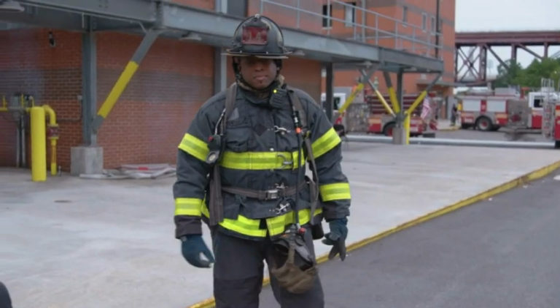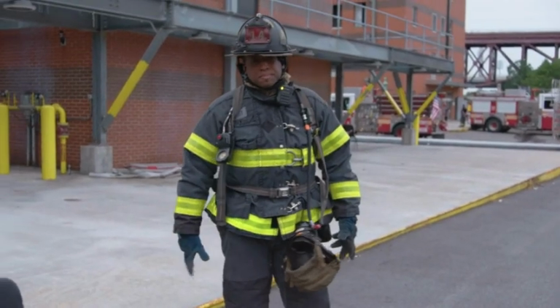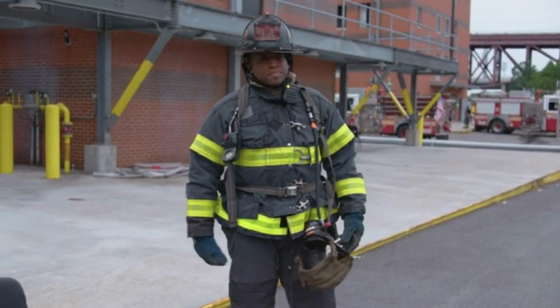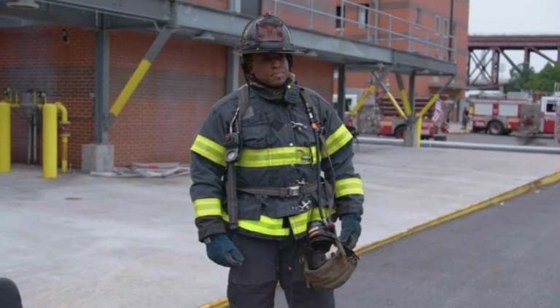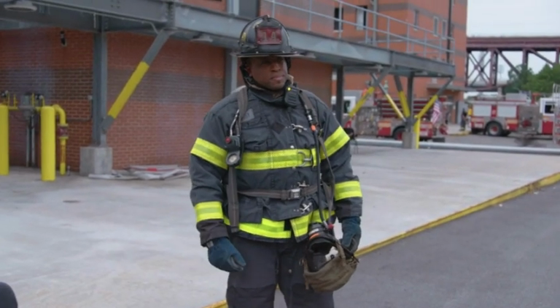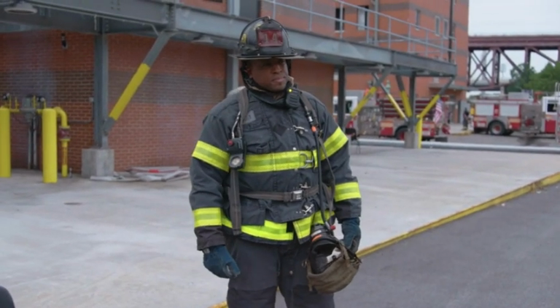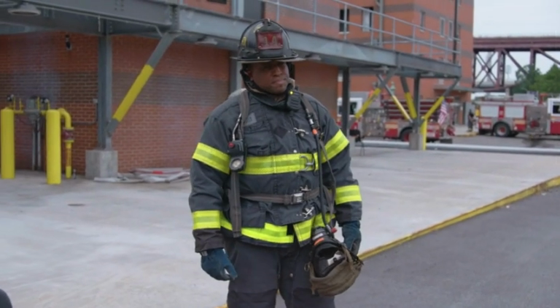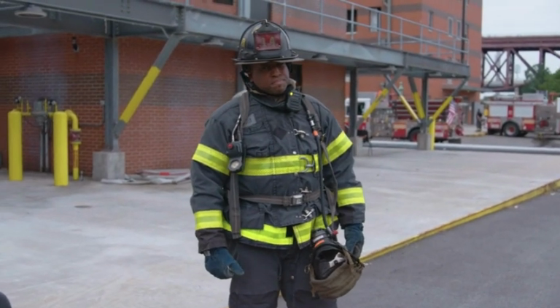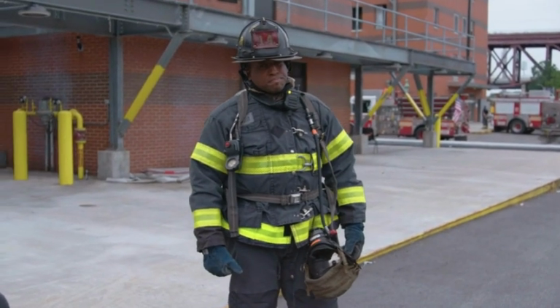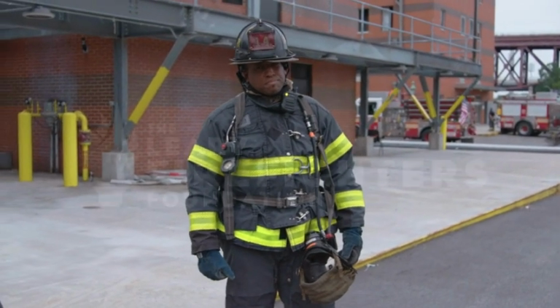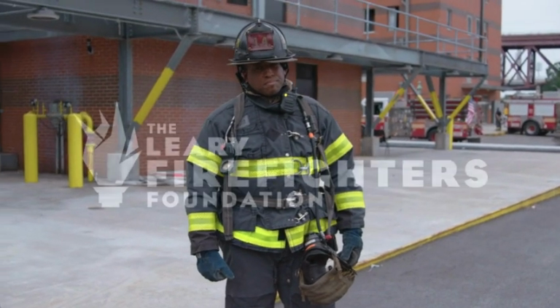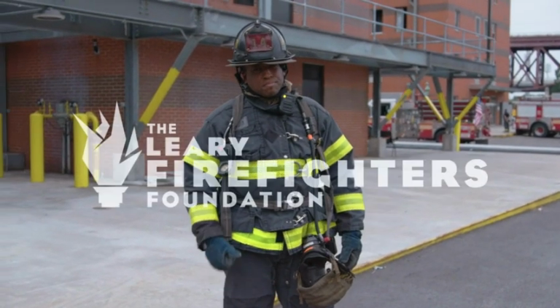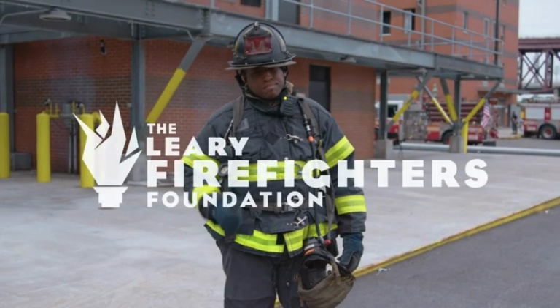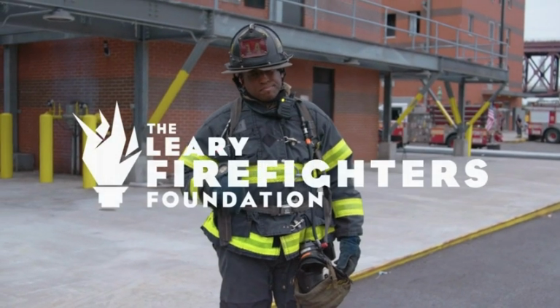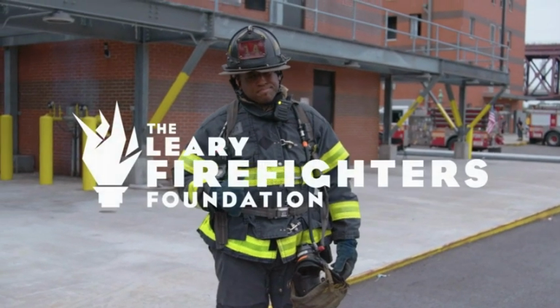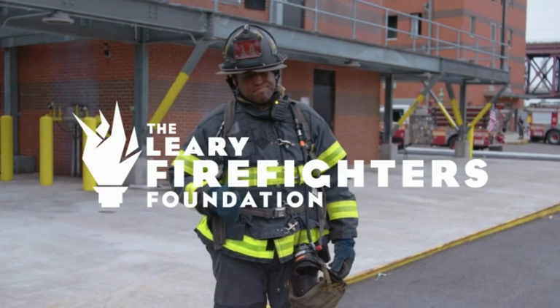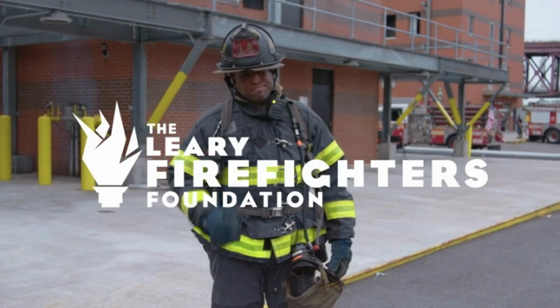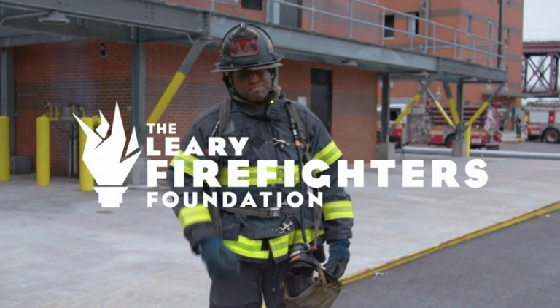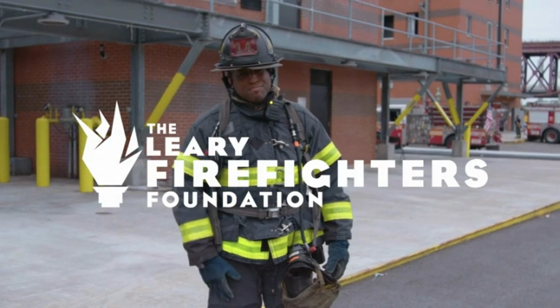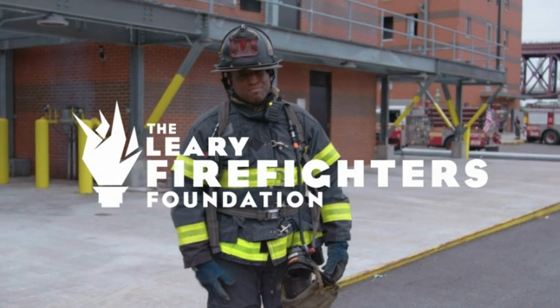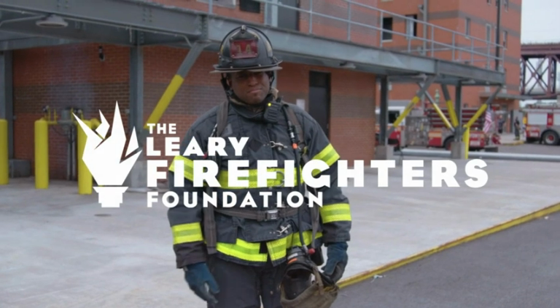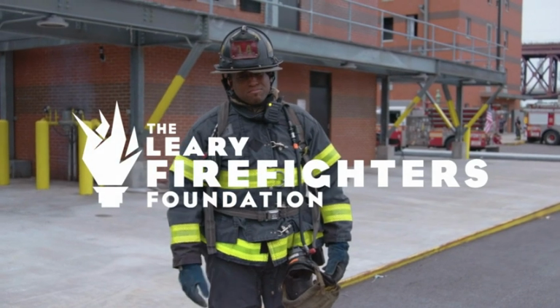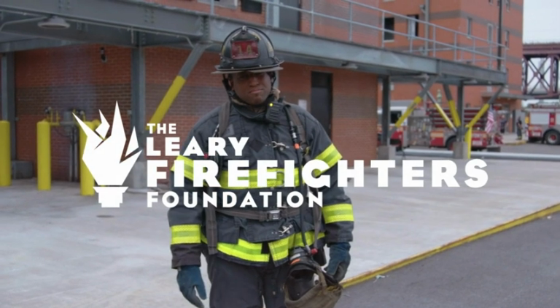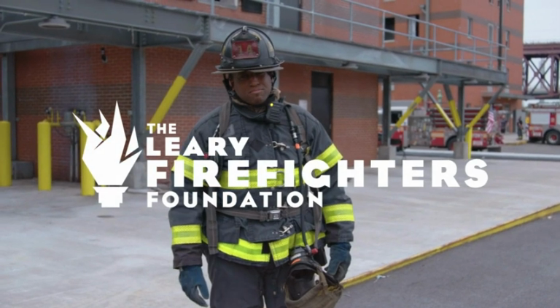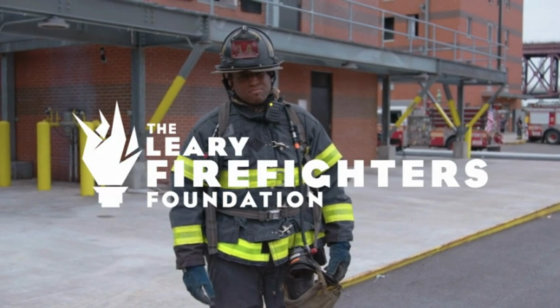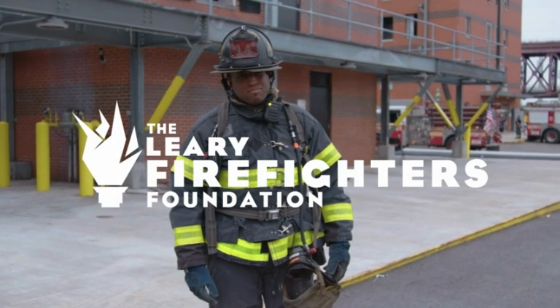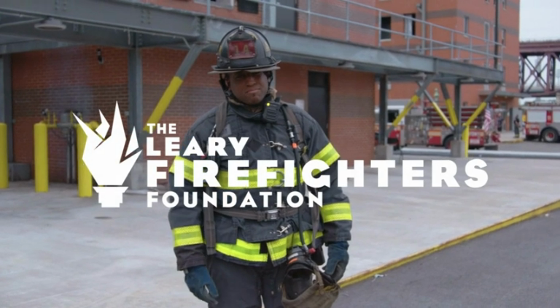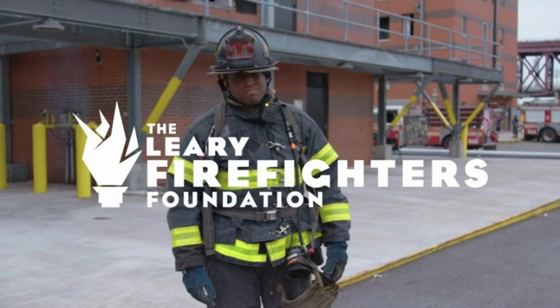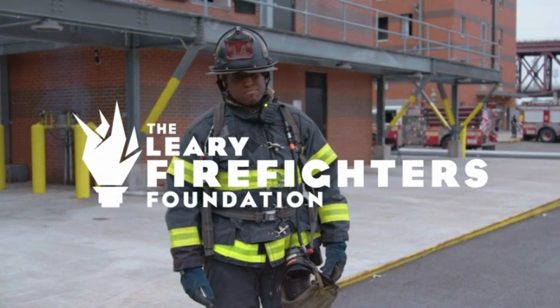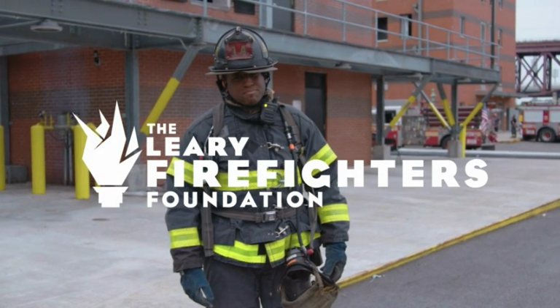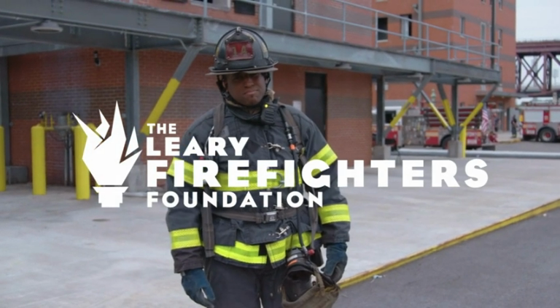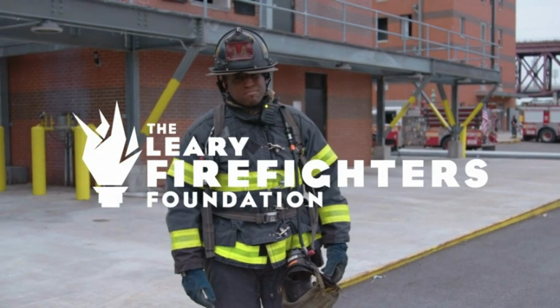Now firefighter McFadden is ready for fire. We'll be right back.